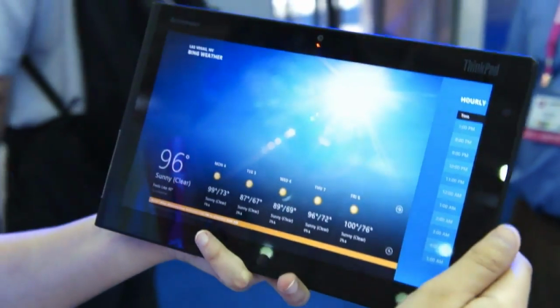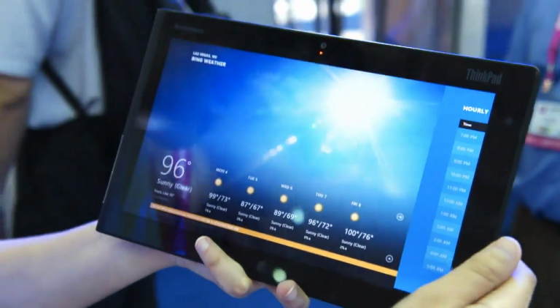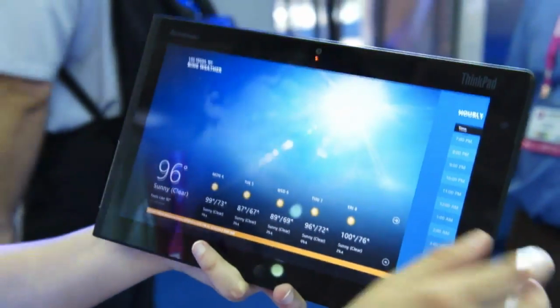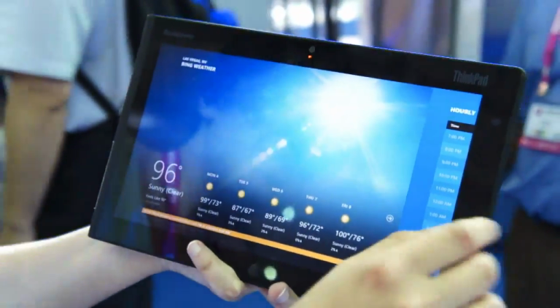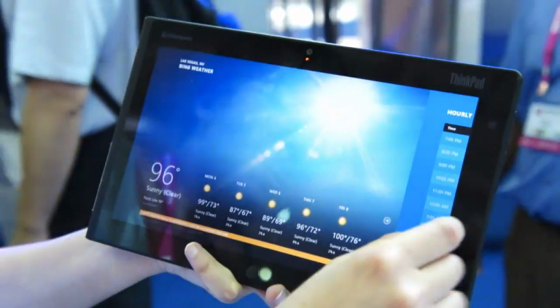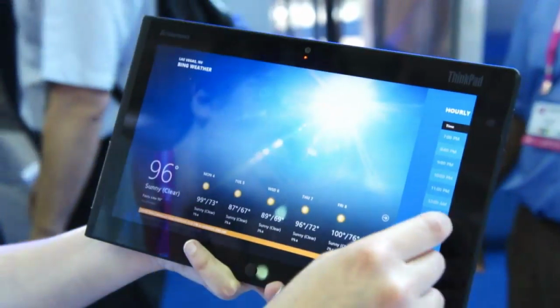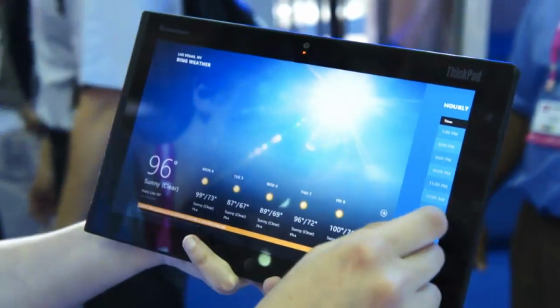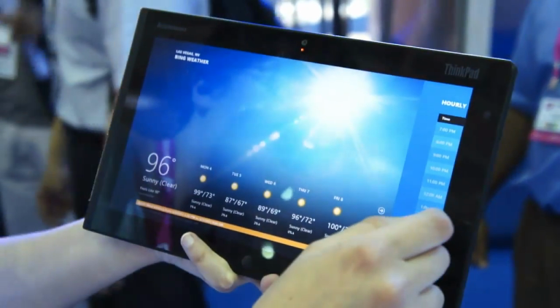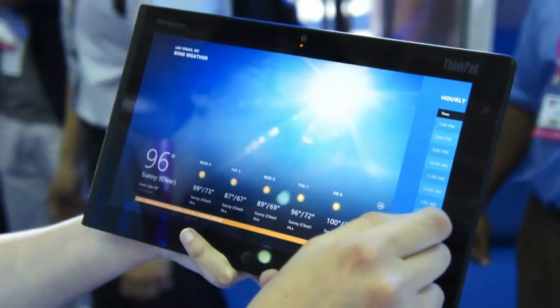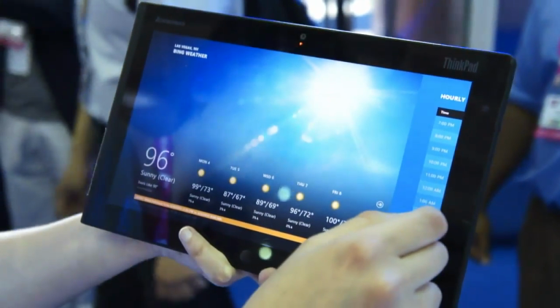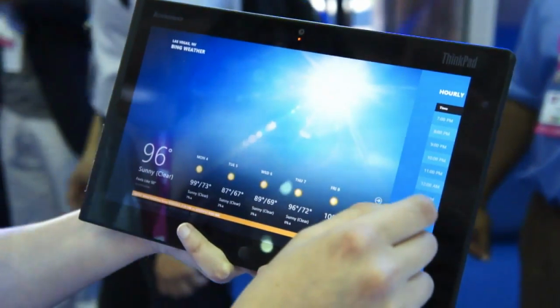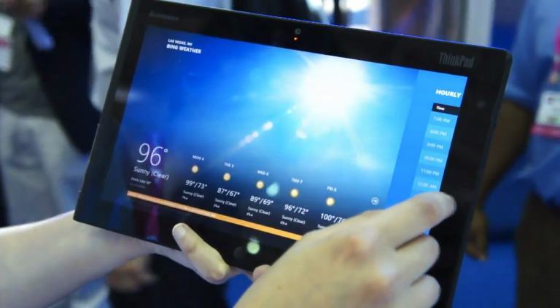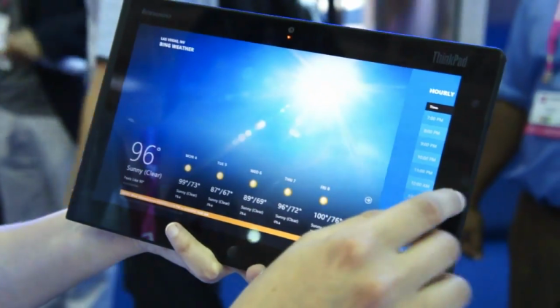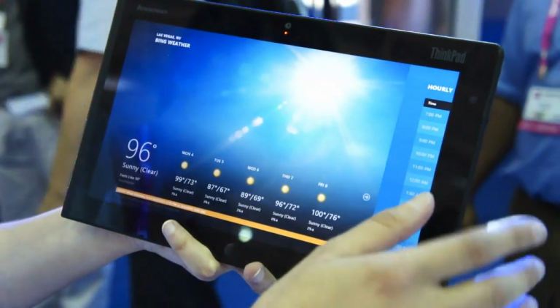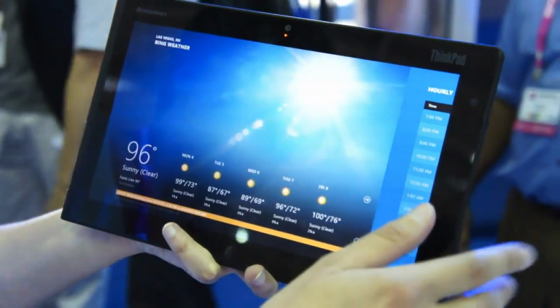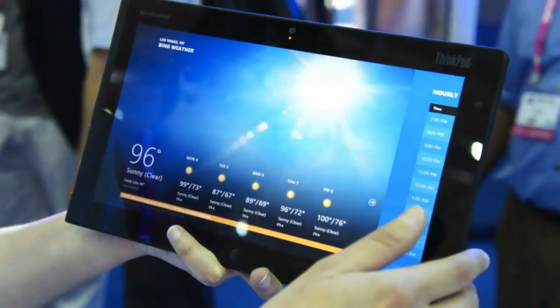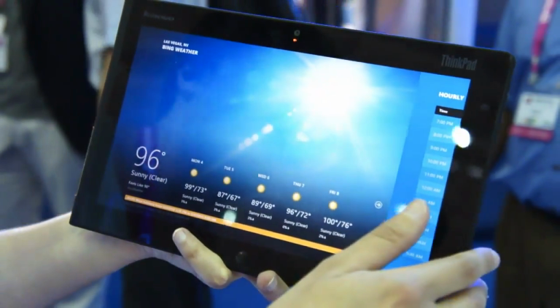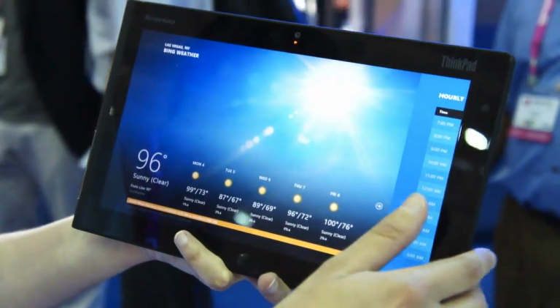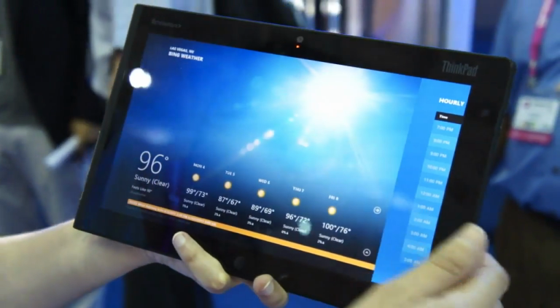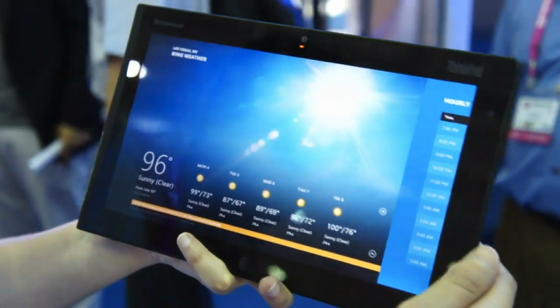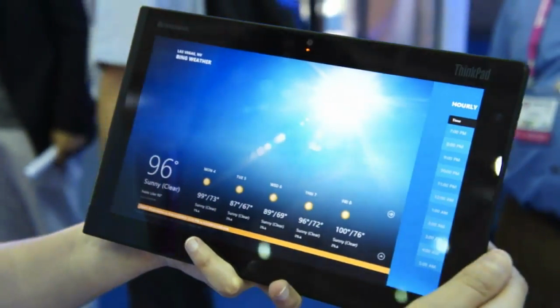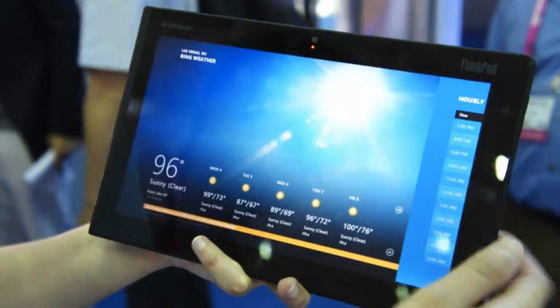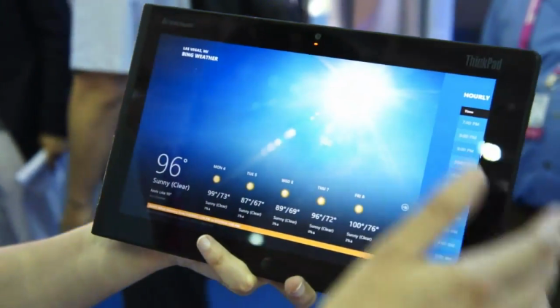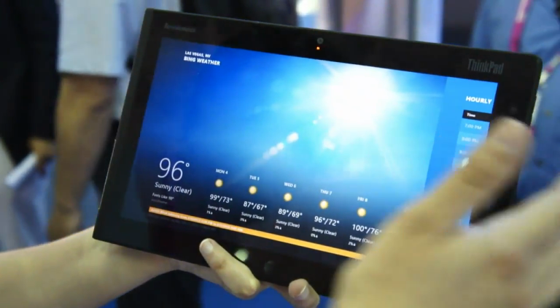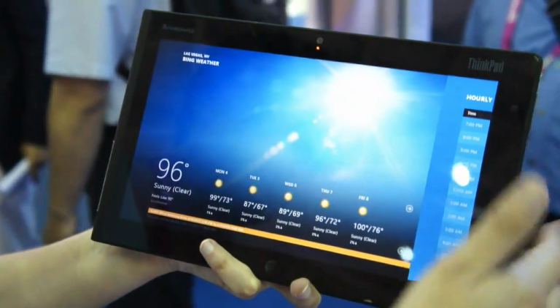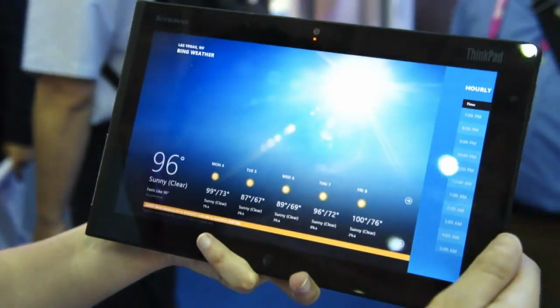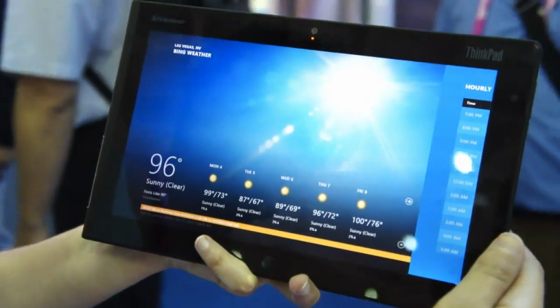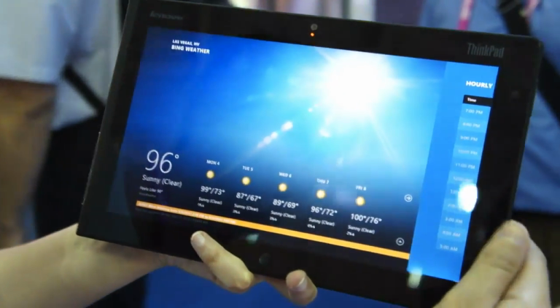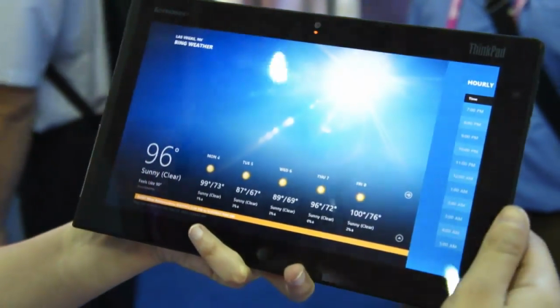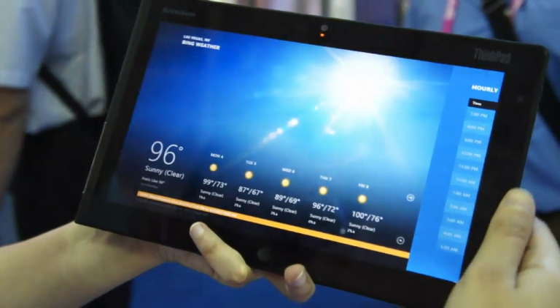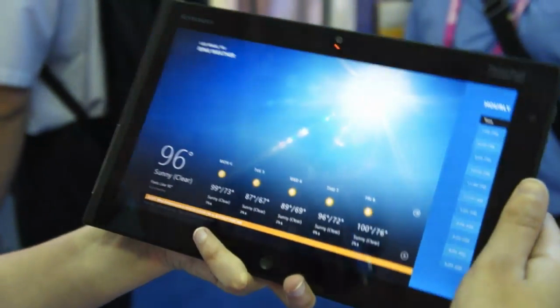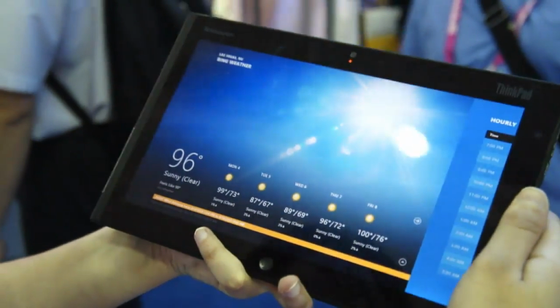You can see here it's a very bright screen. It's definitely sufficient in this trade show environment.